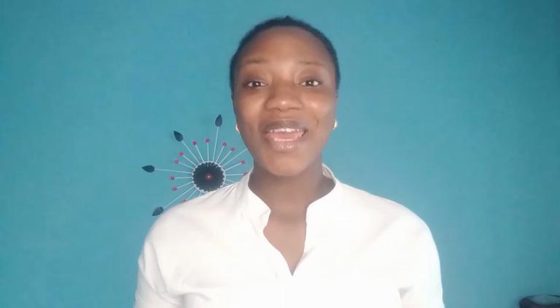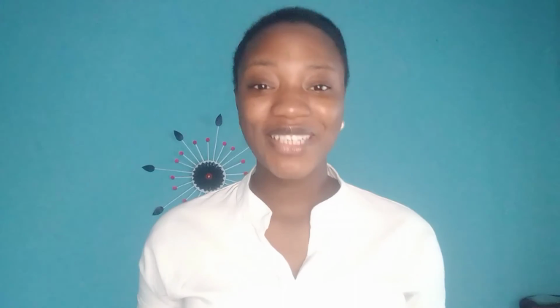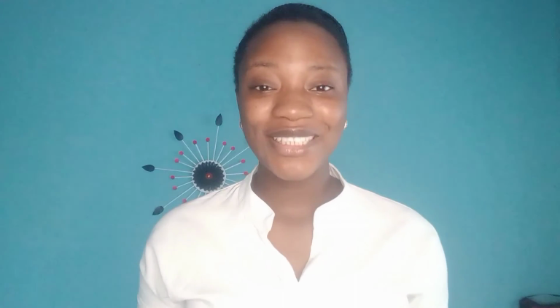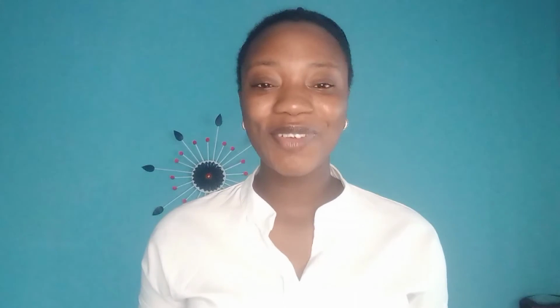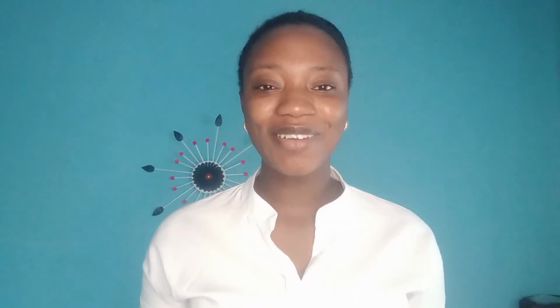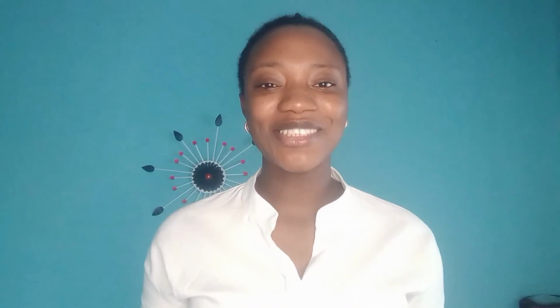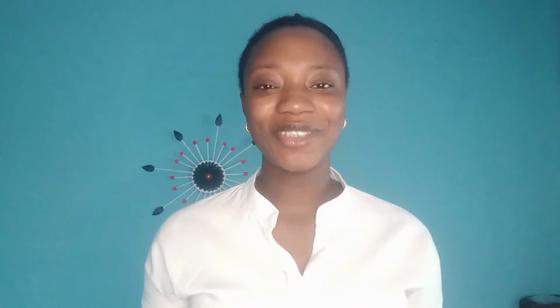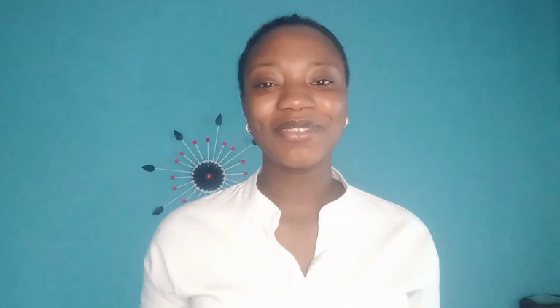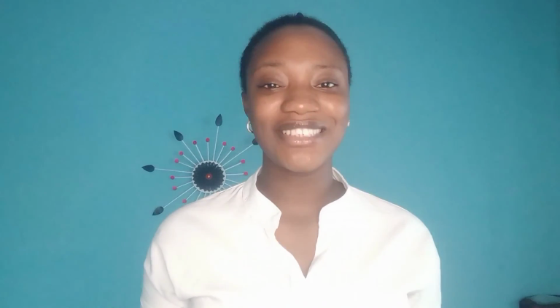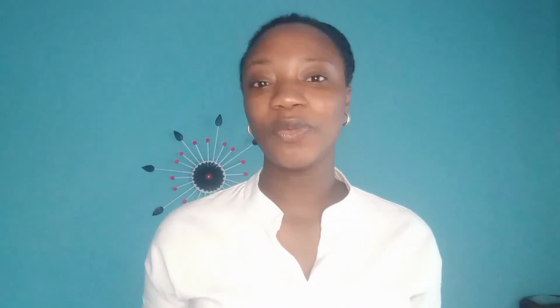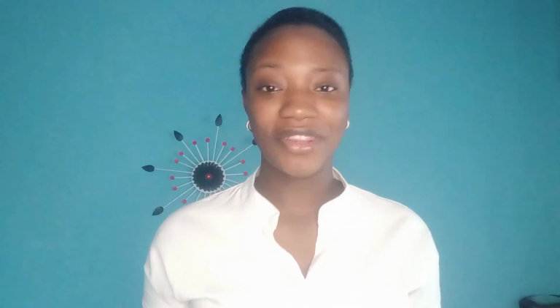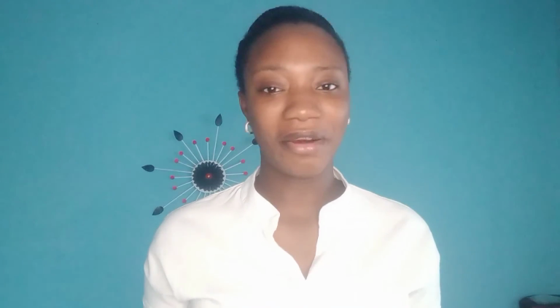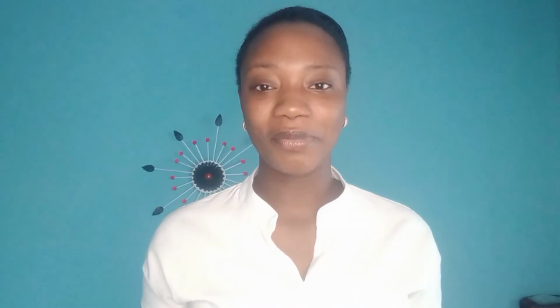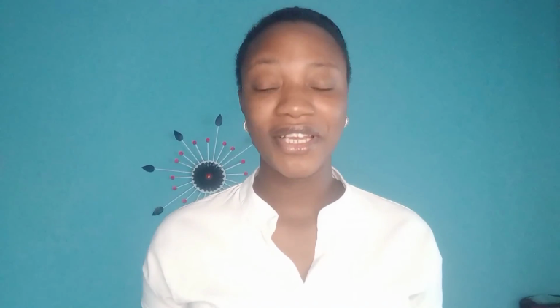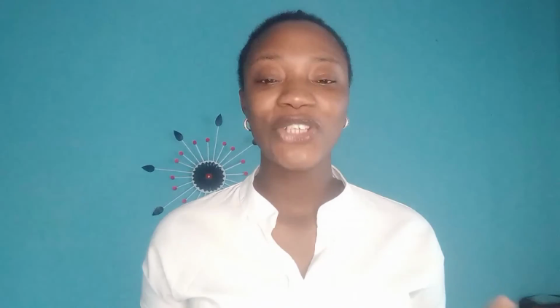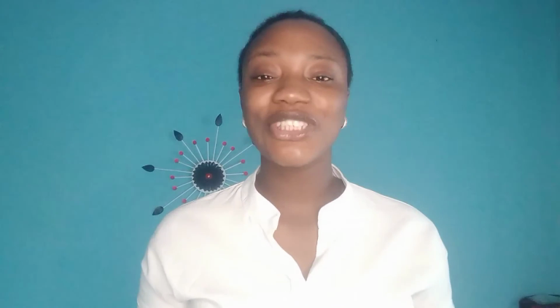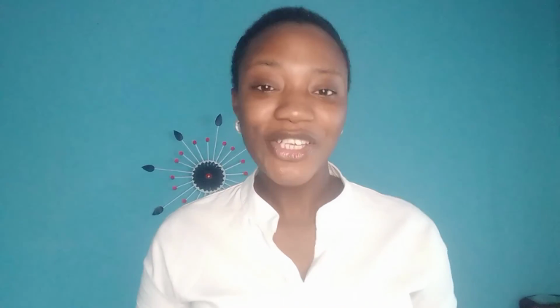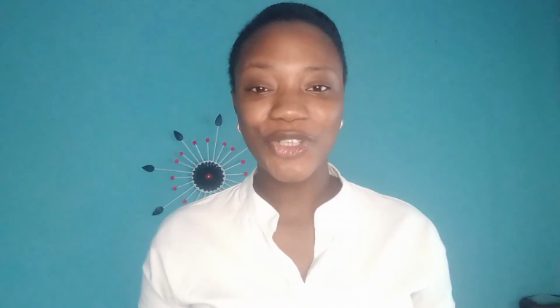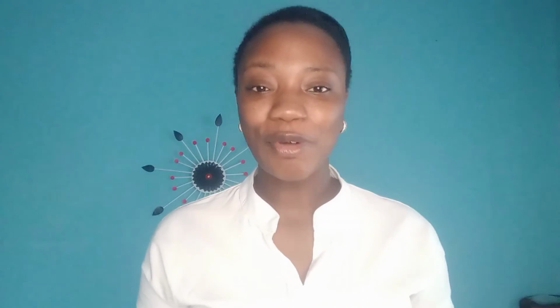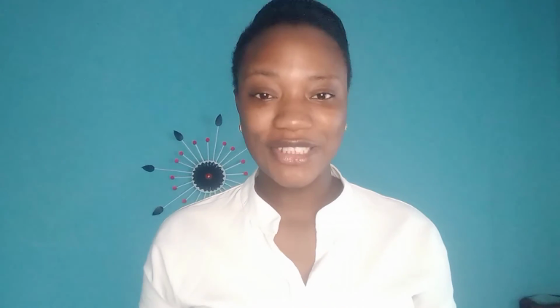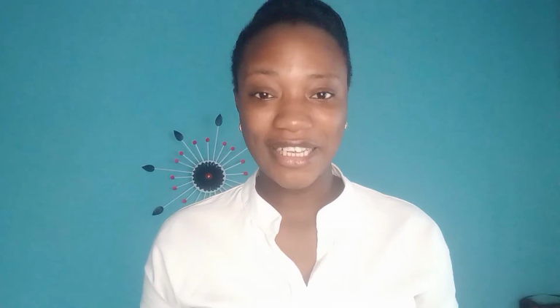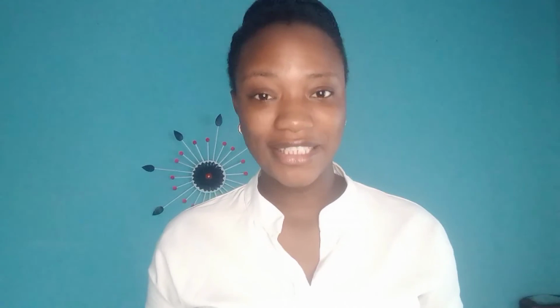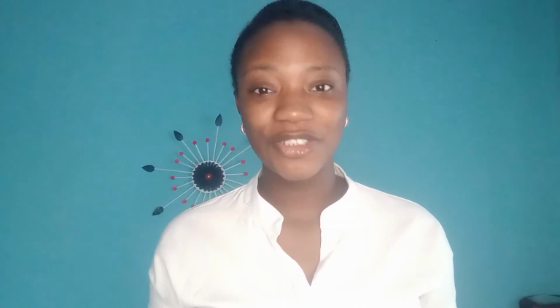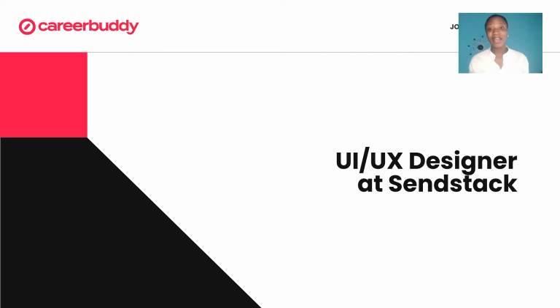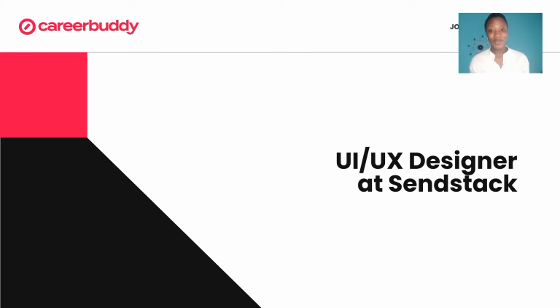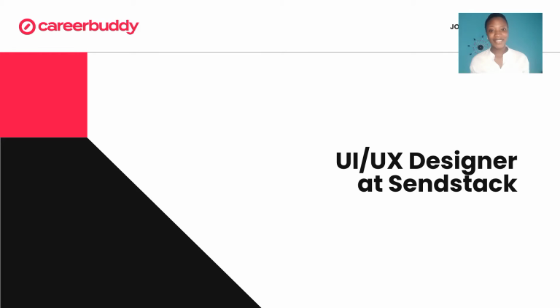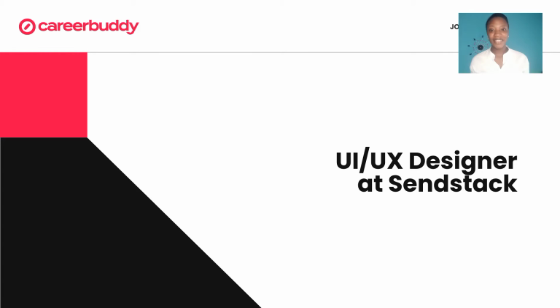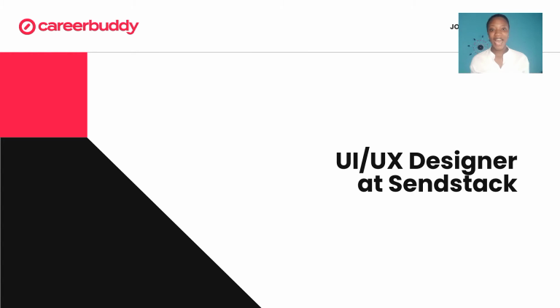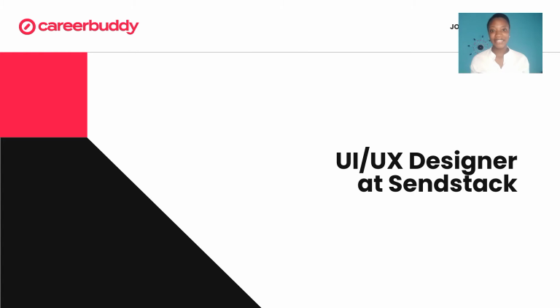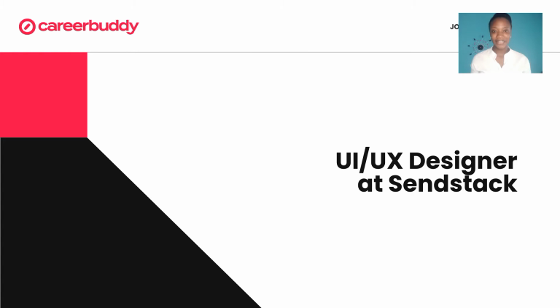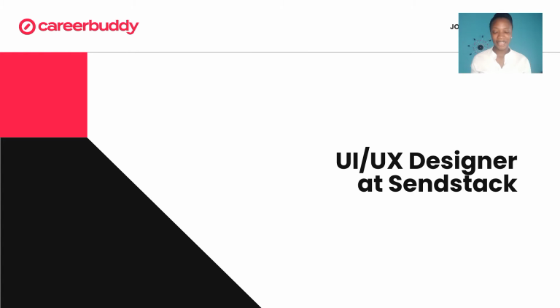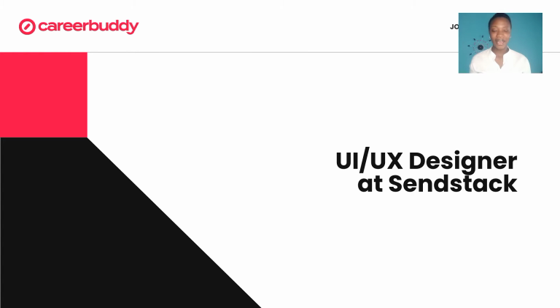Hey buddies, welcome to the job of today with CareerBuddy. Today's job of today is UI UX designer at Sendstack.